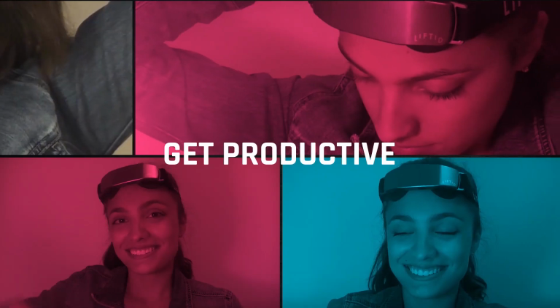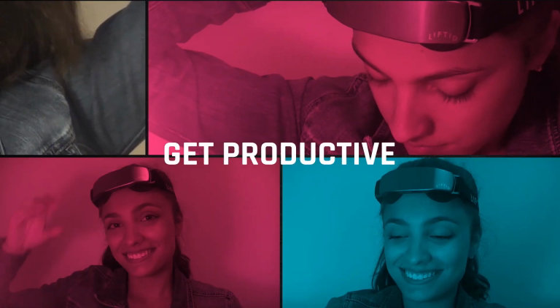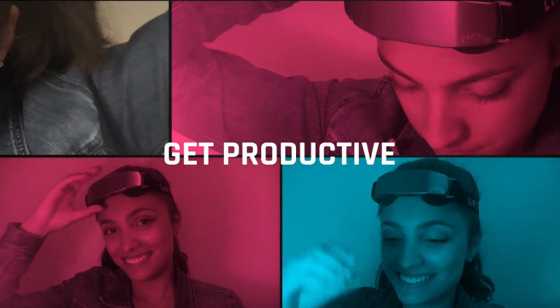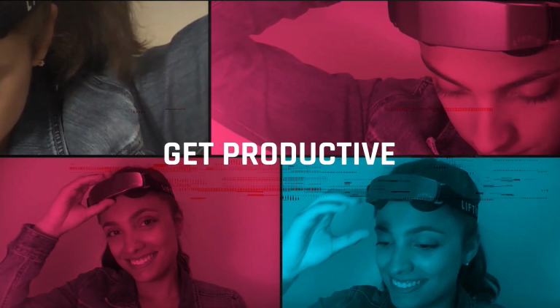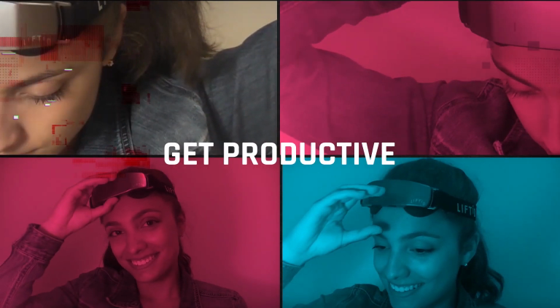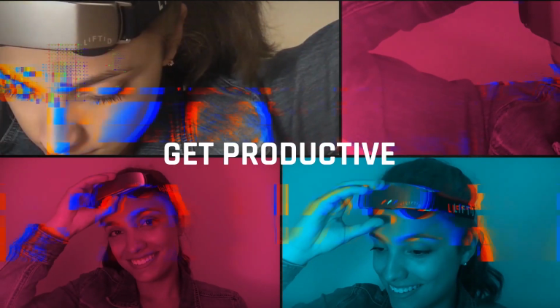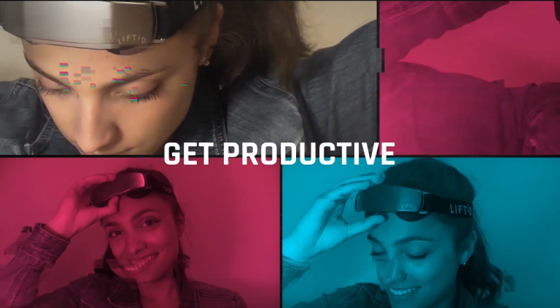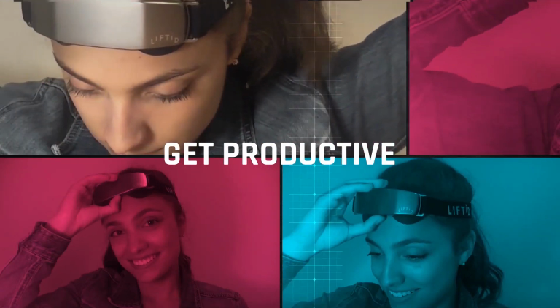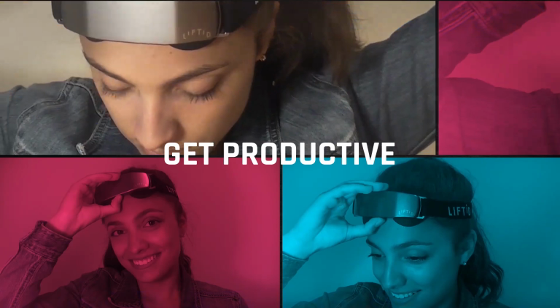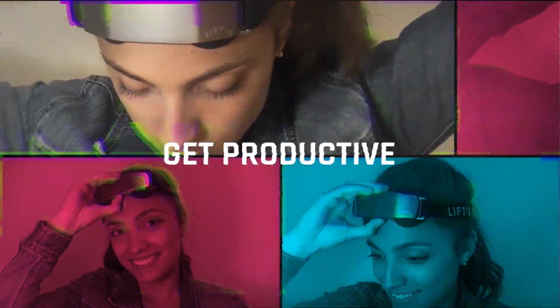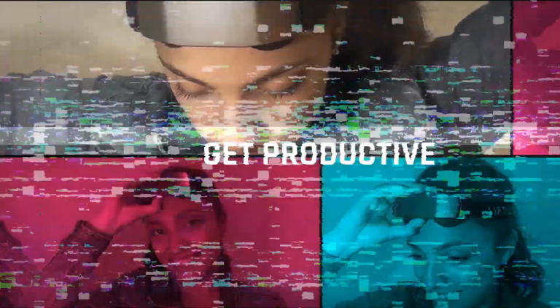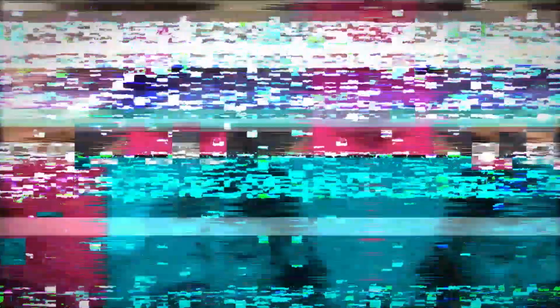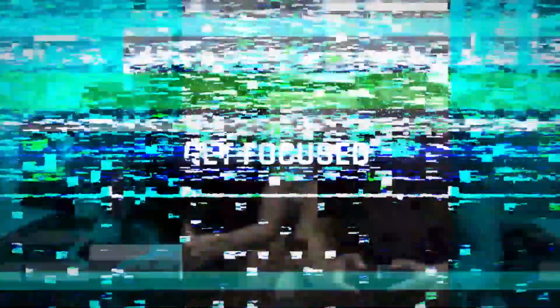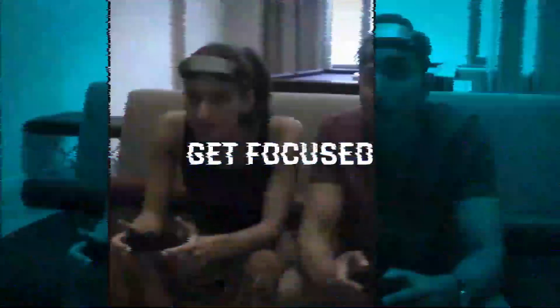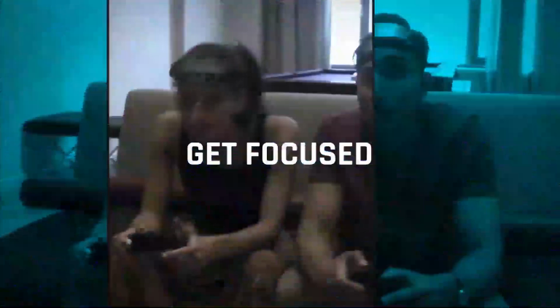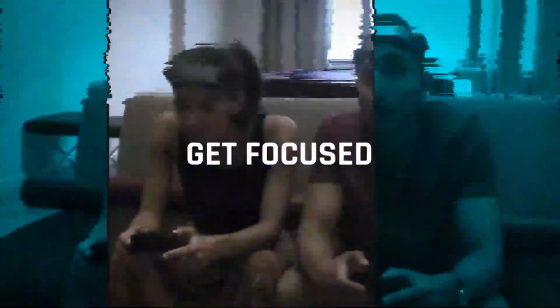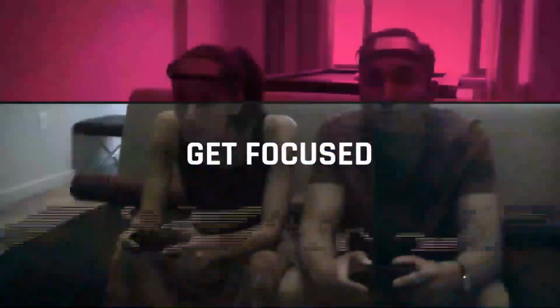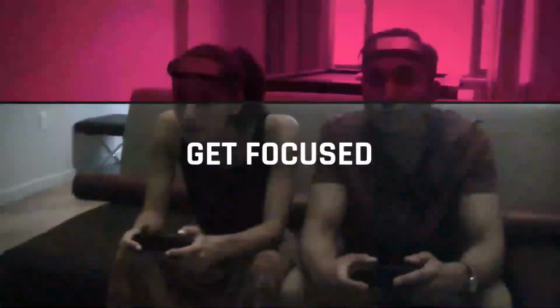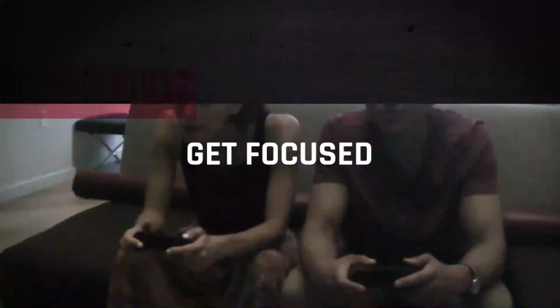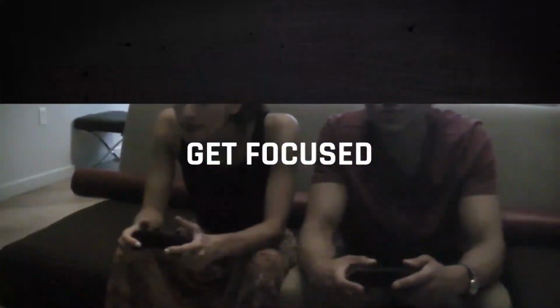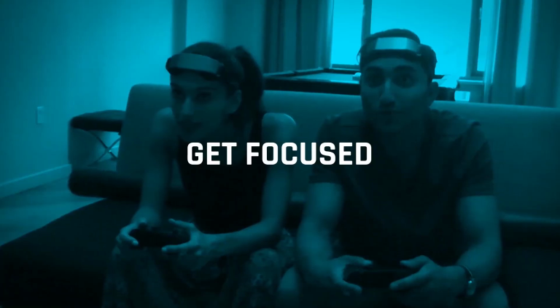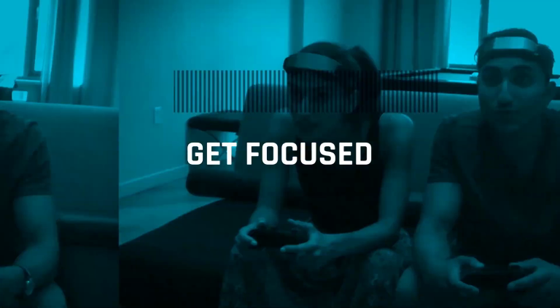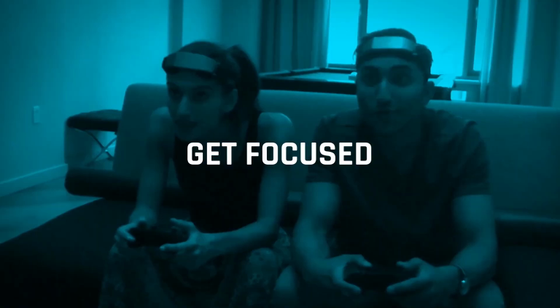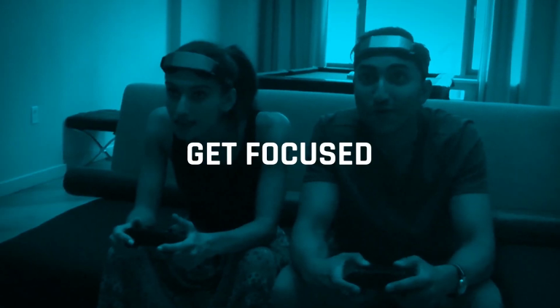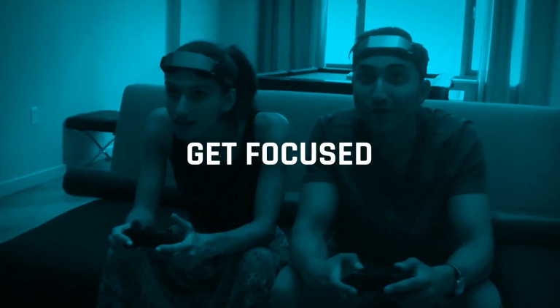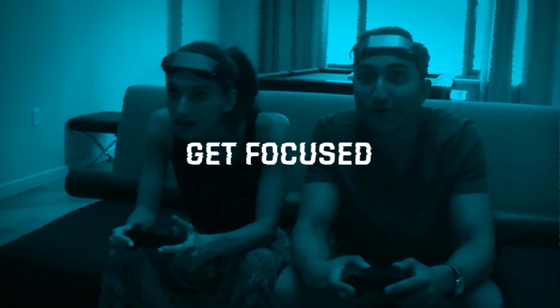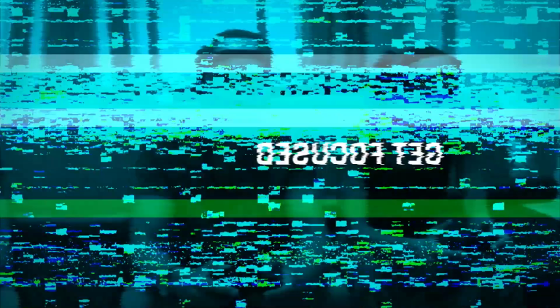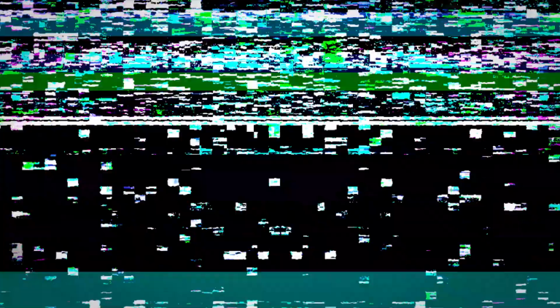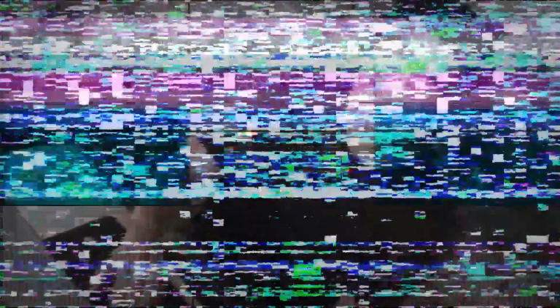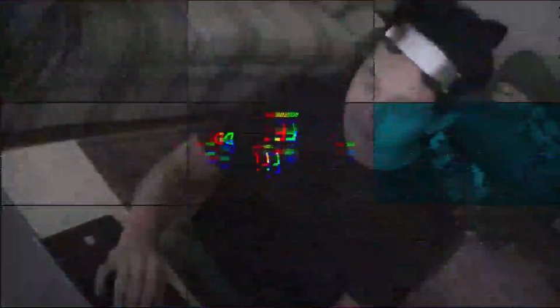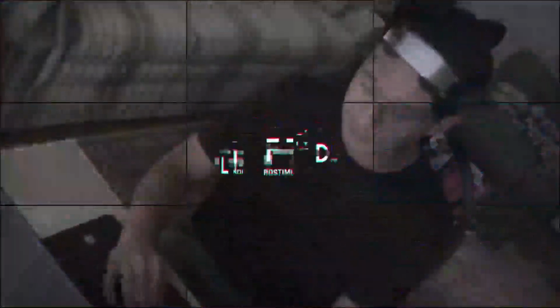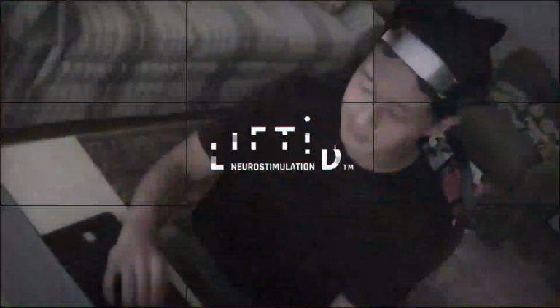Get productive. Get focused. Get lifted.